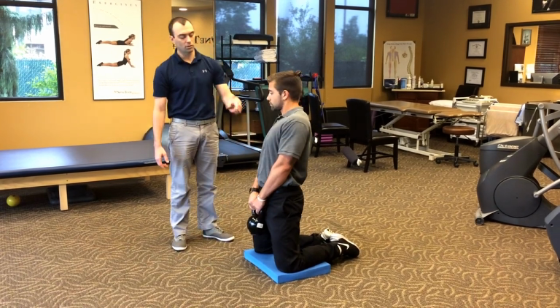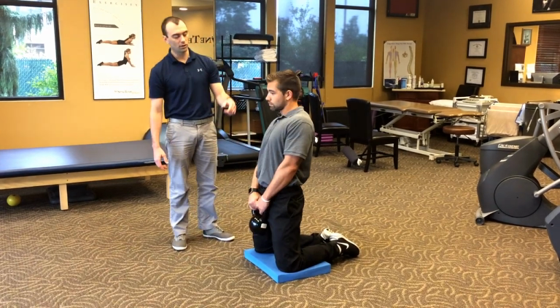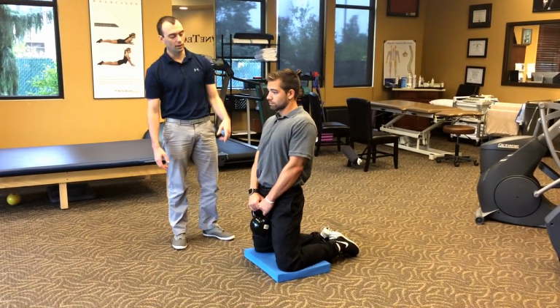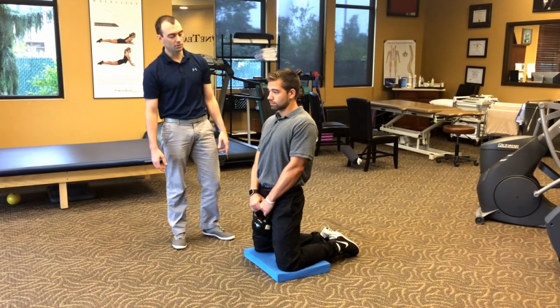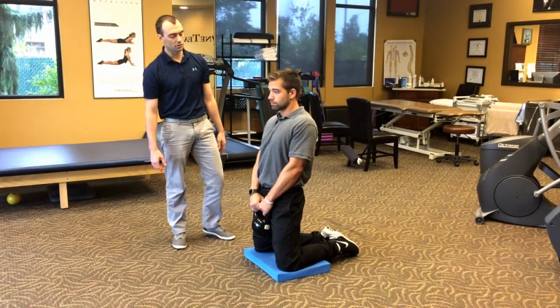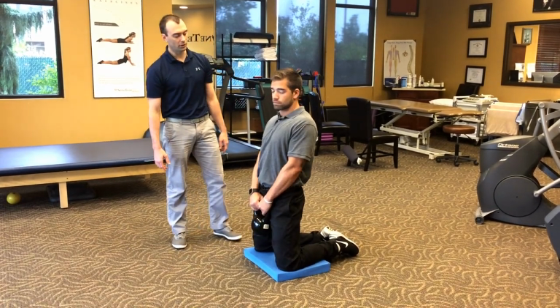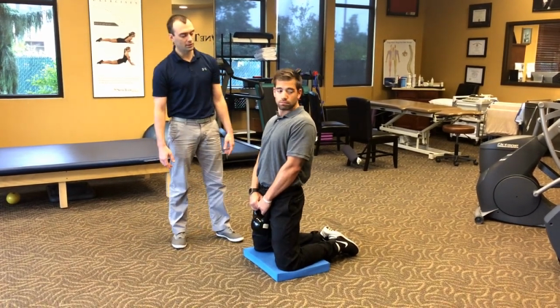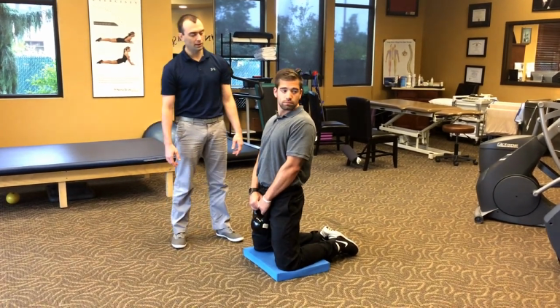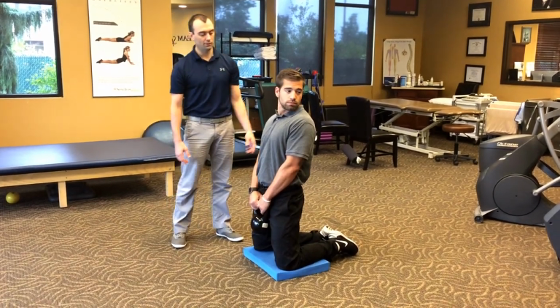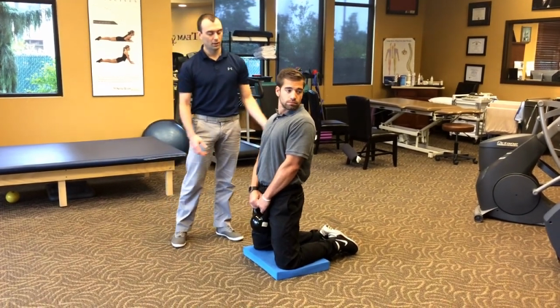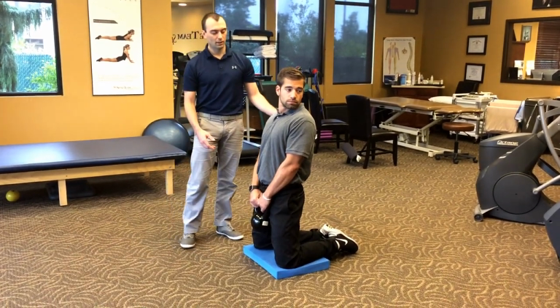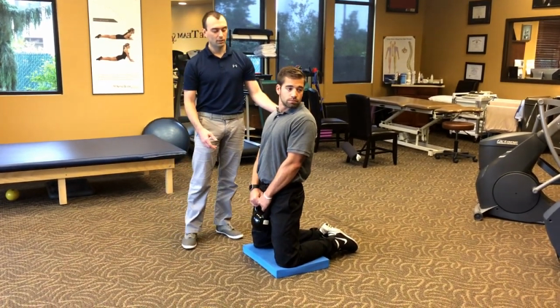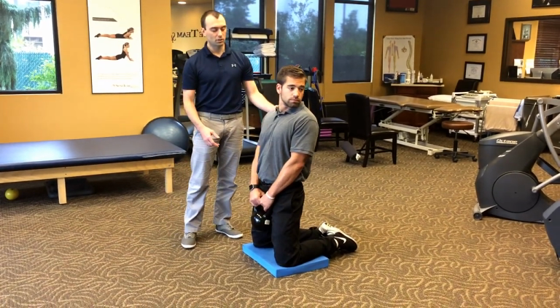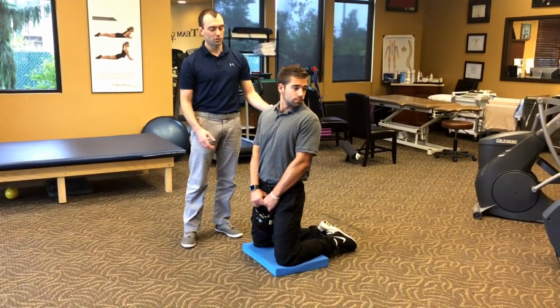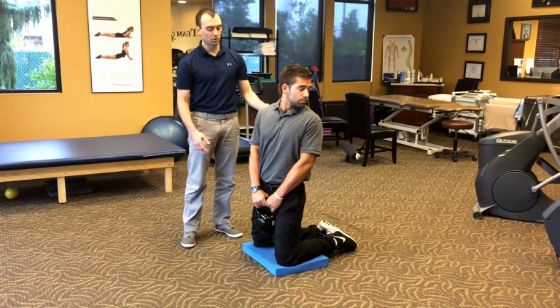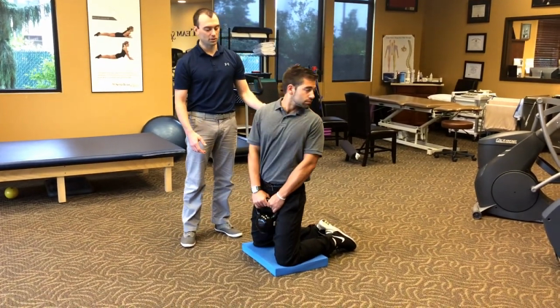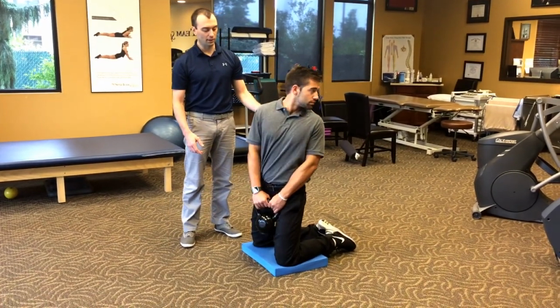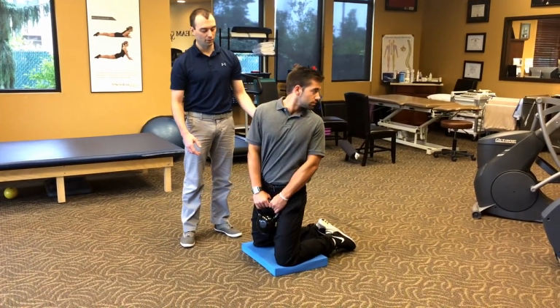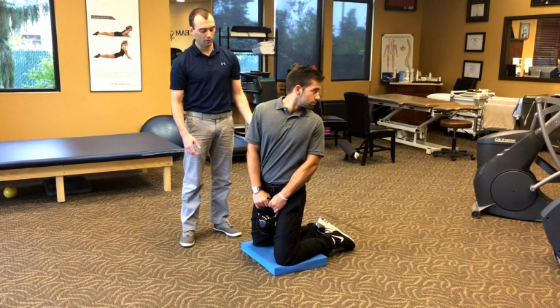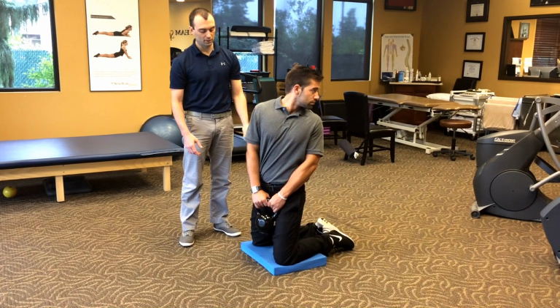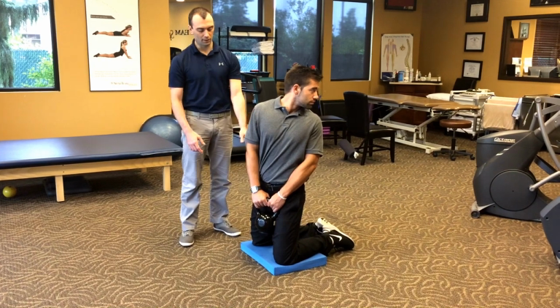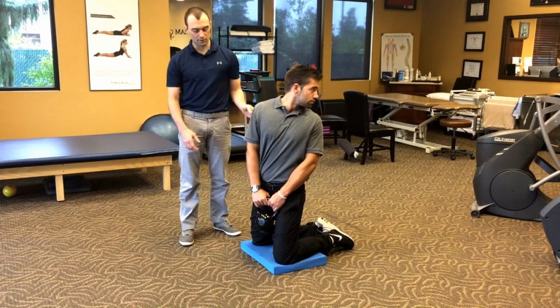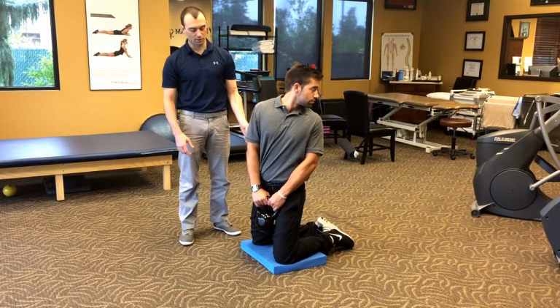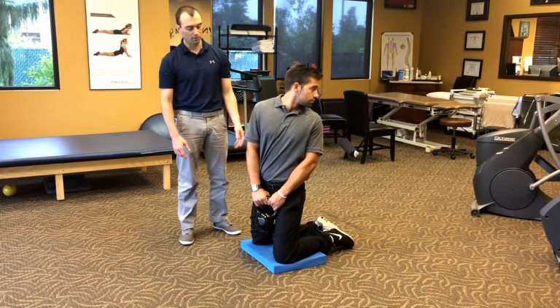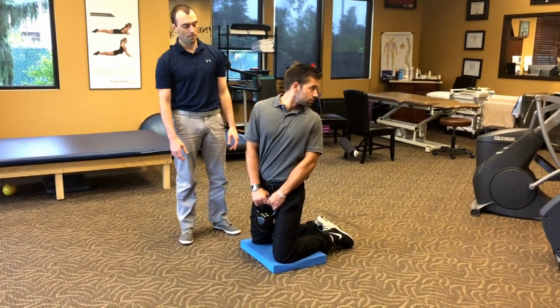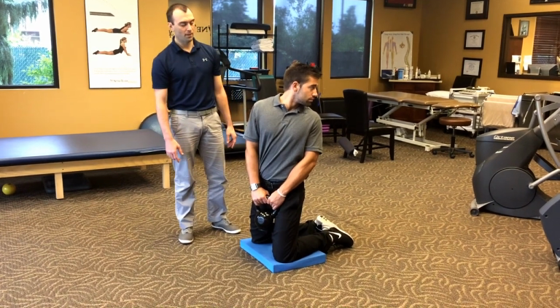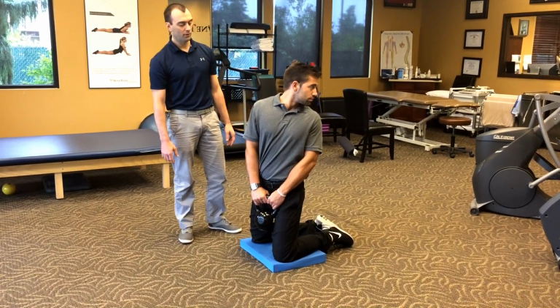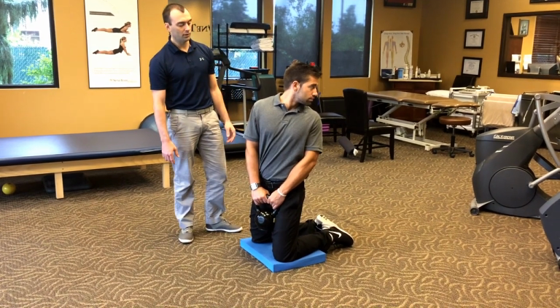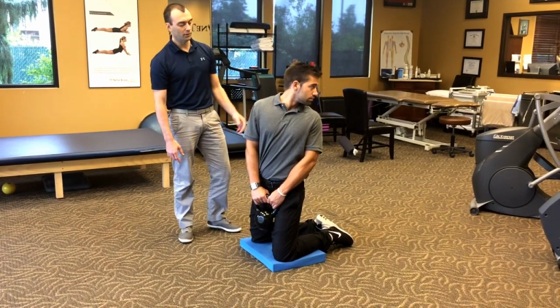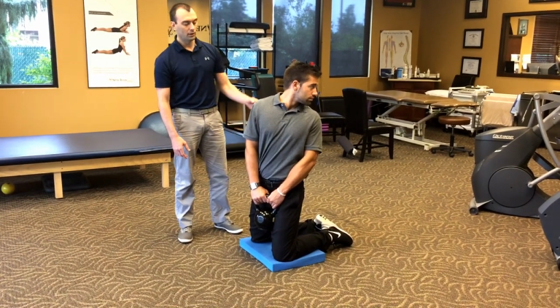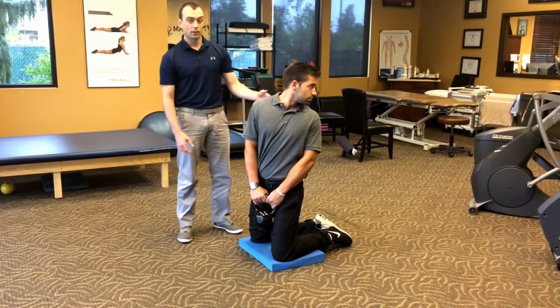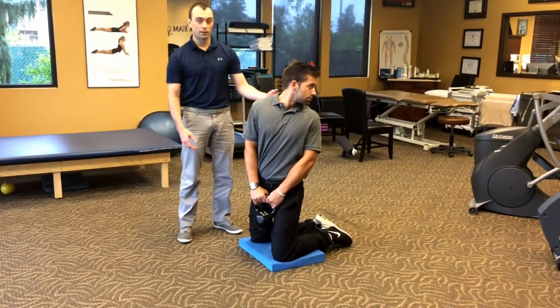Now let's go to the left — turn your head to the left, and turn your shoulders to the left. Stay nice and tall. Very good. Come back to the middle.